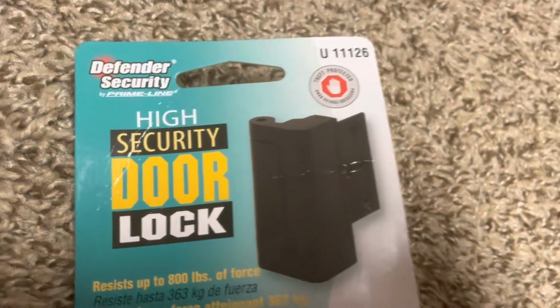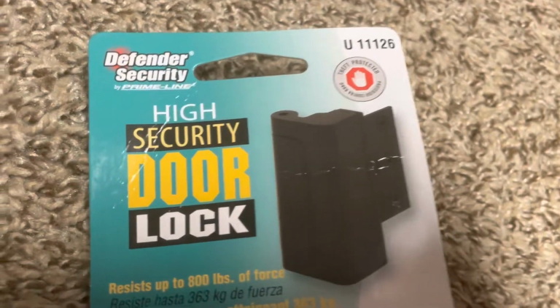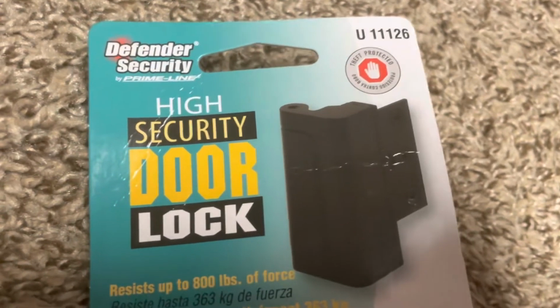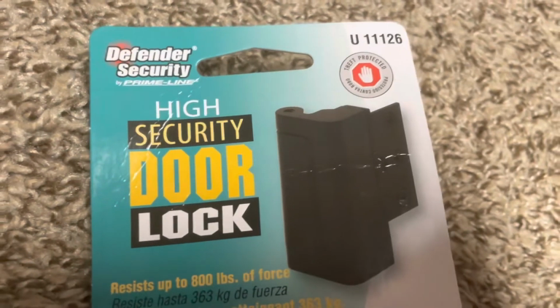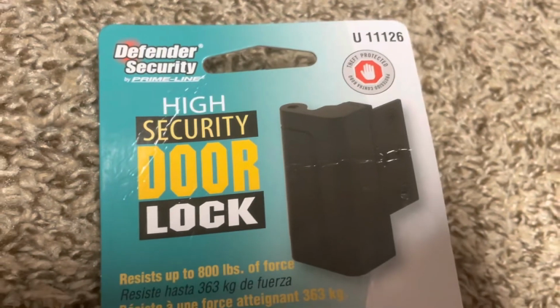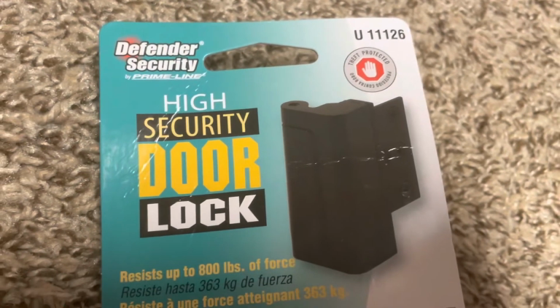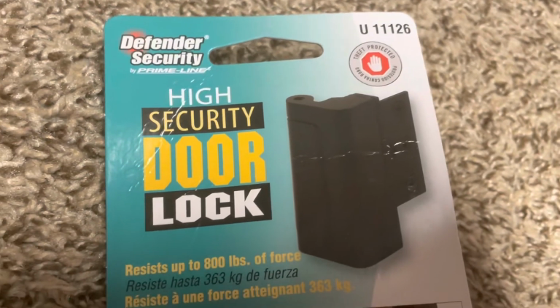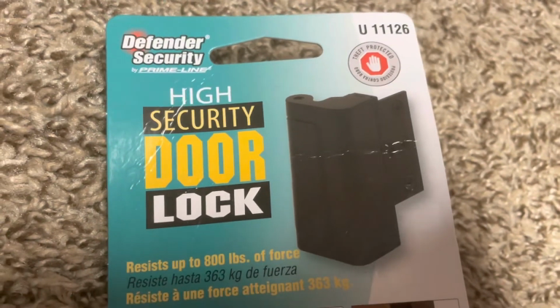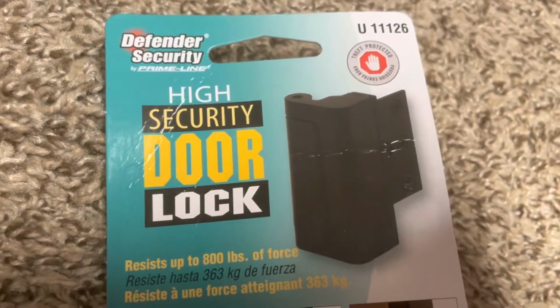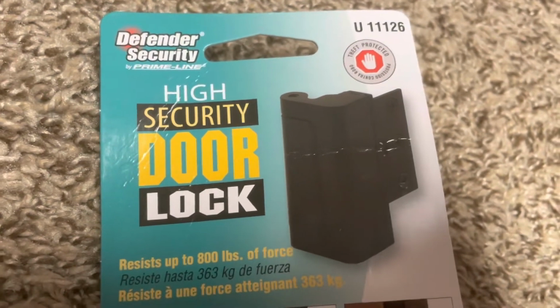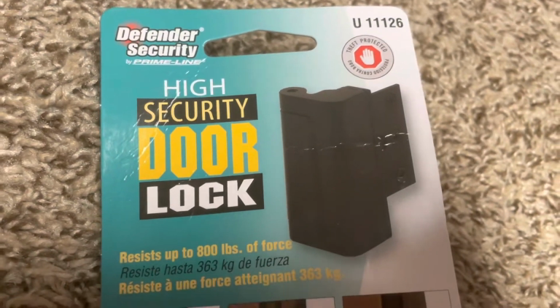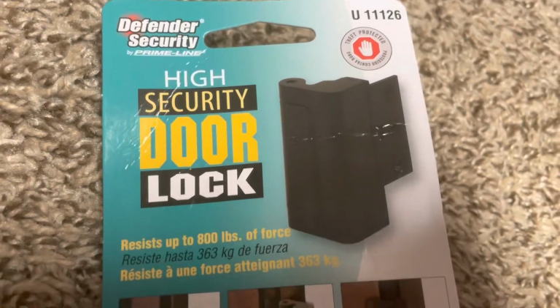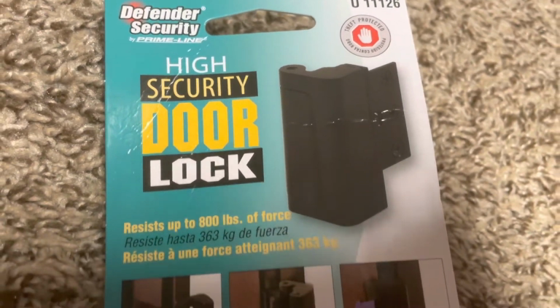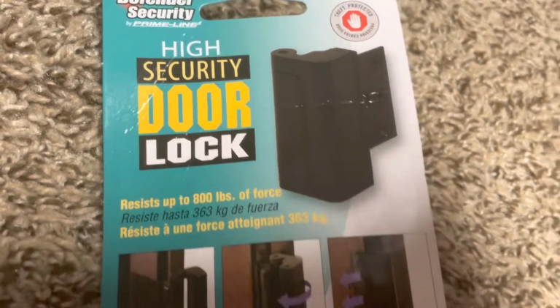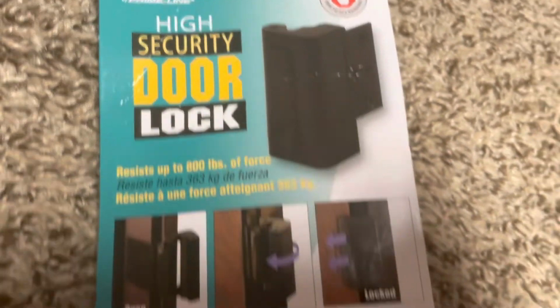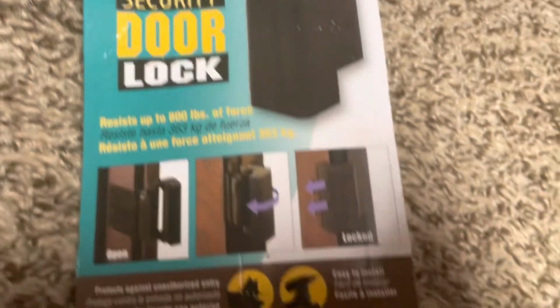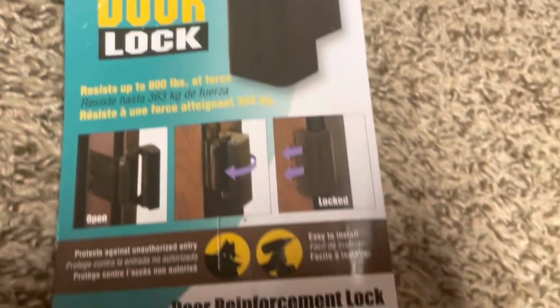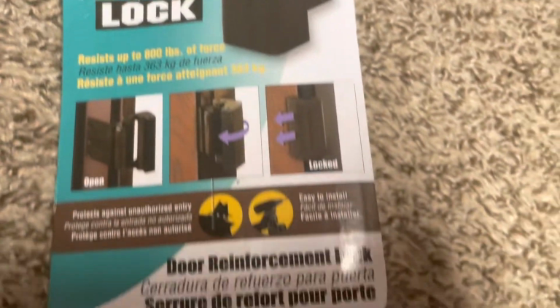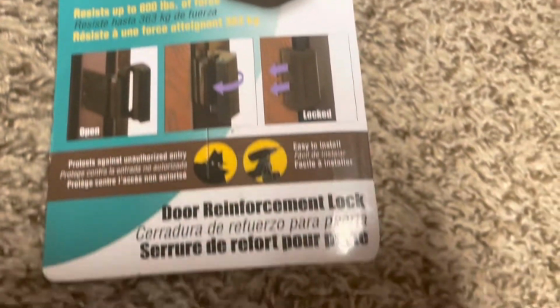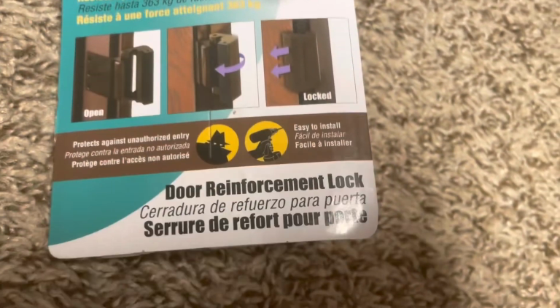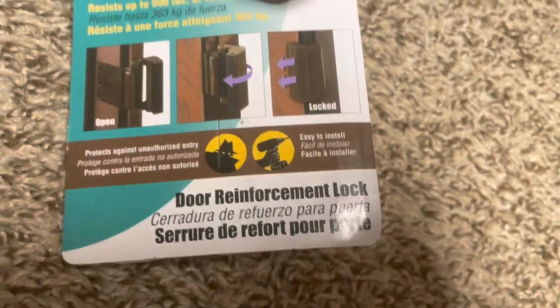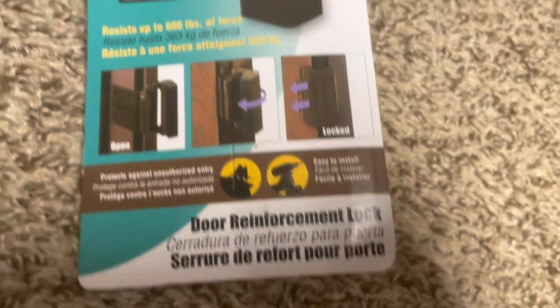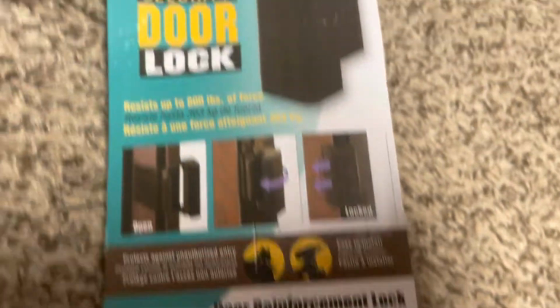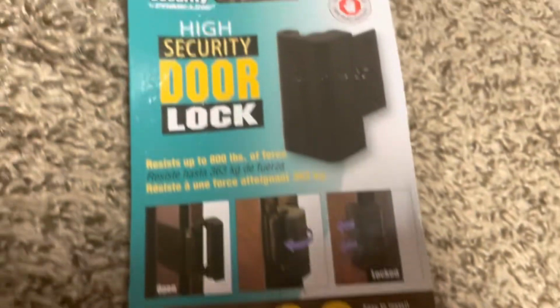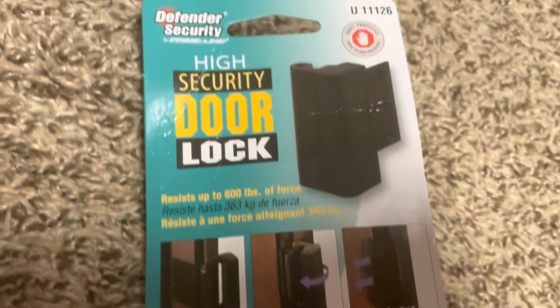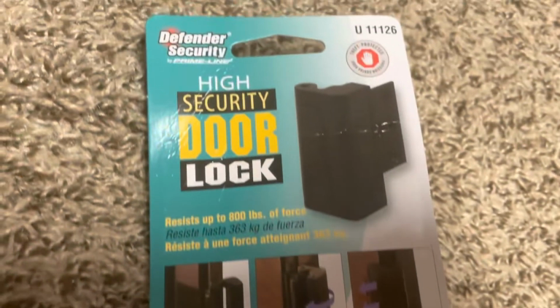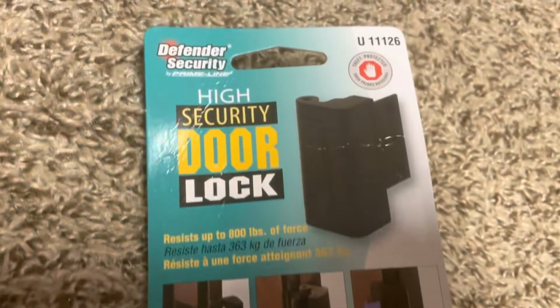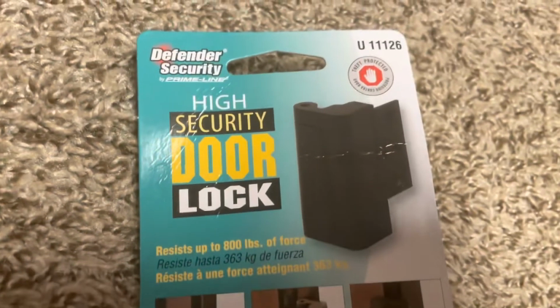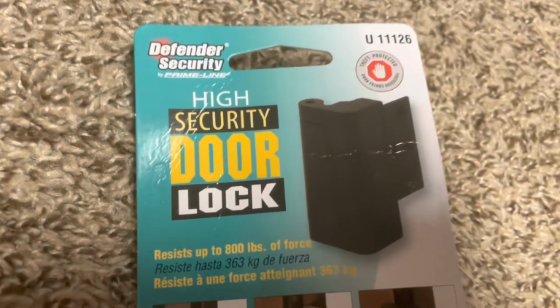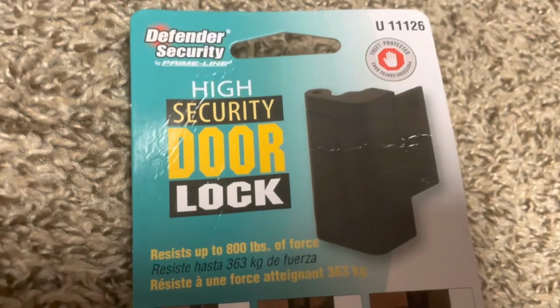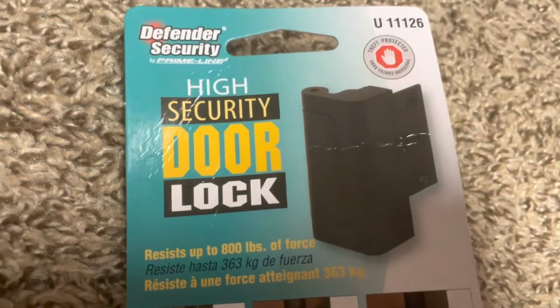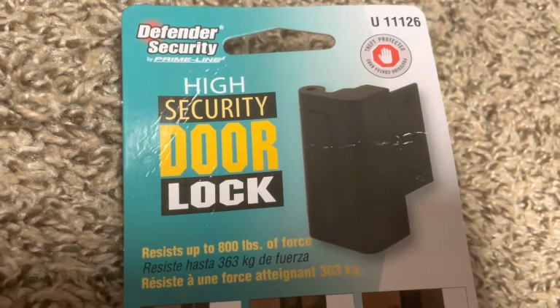And again, that's the Defender Security High Security Door Lock. Thanks for watching. Please share the video. Thank you.